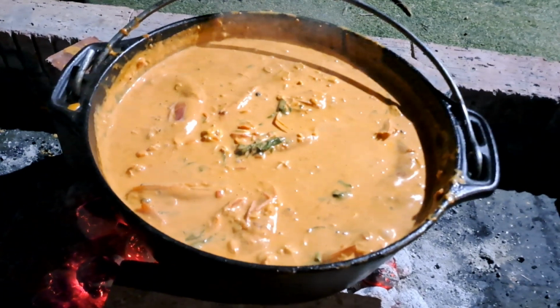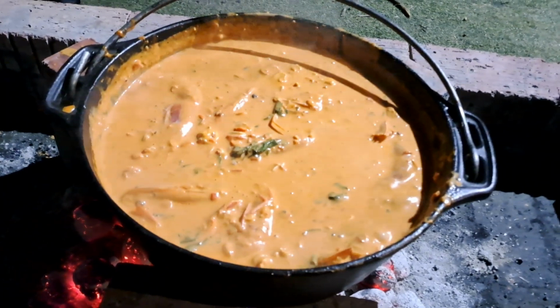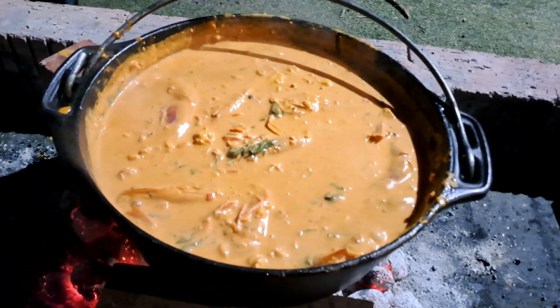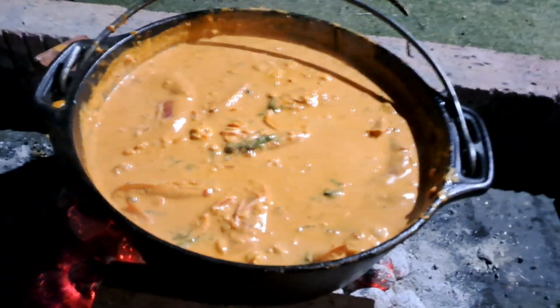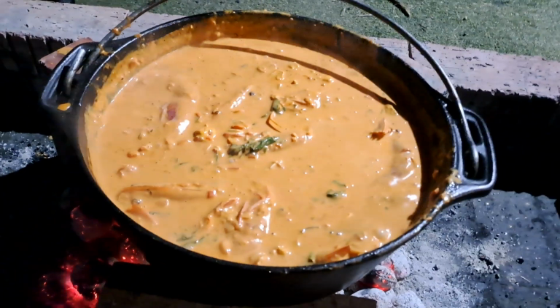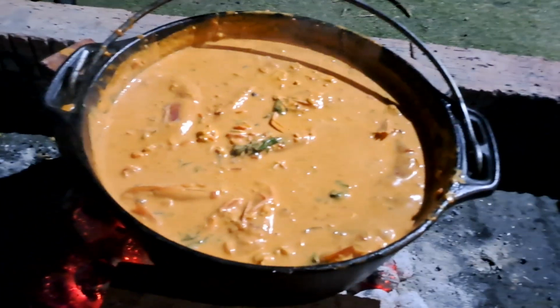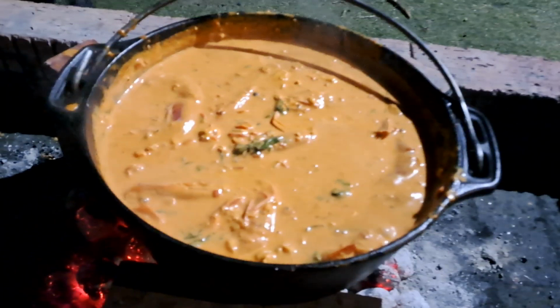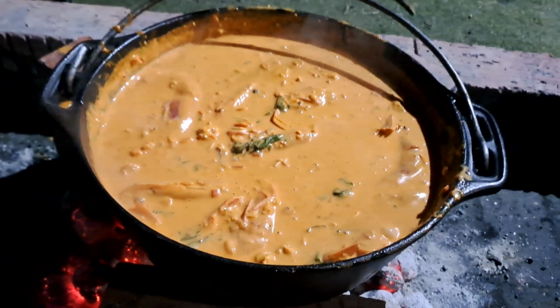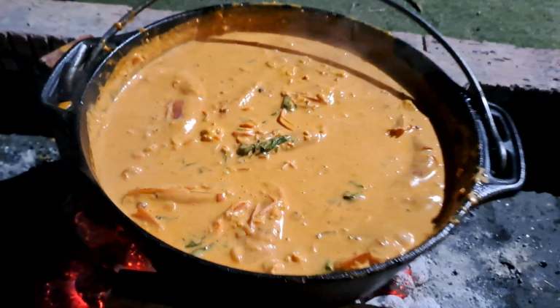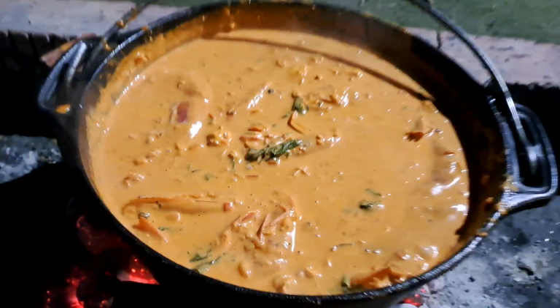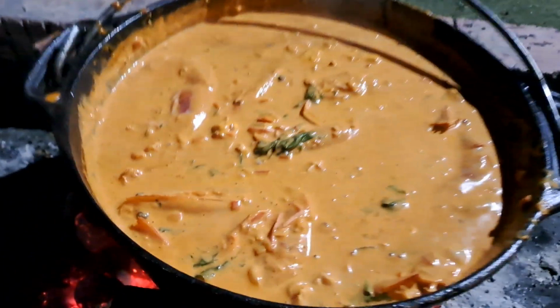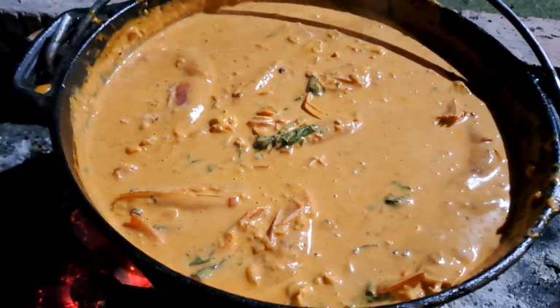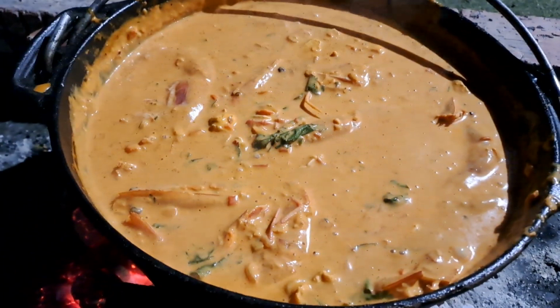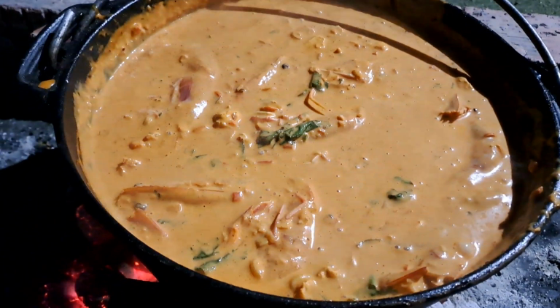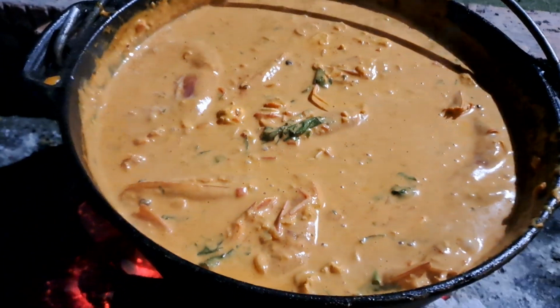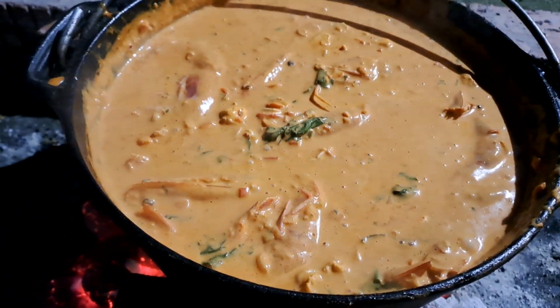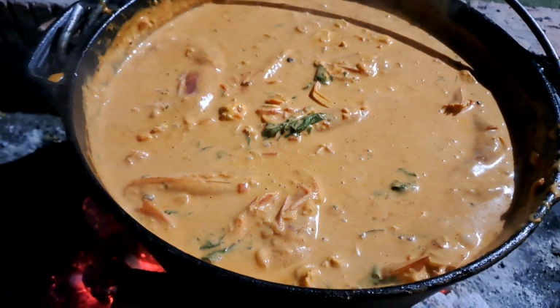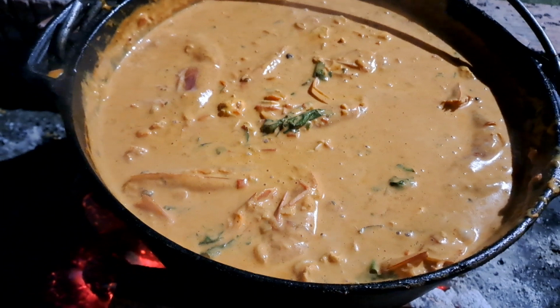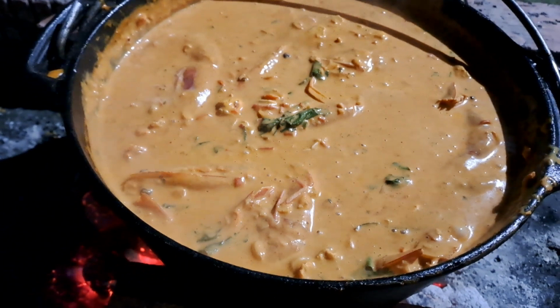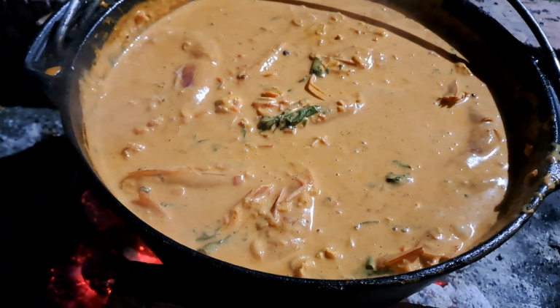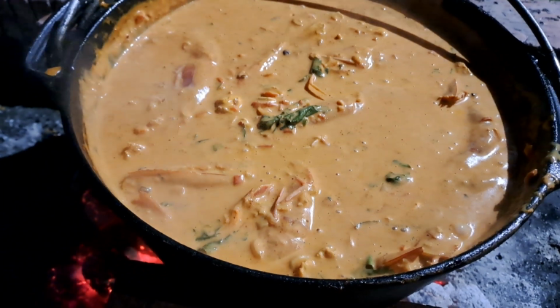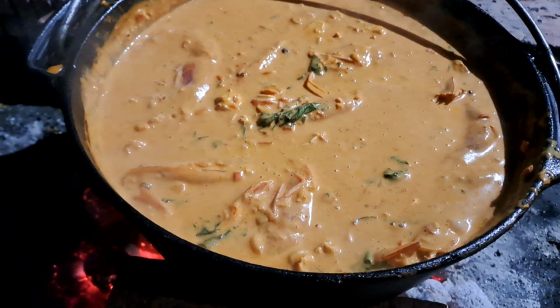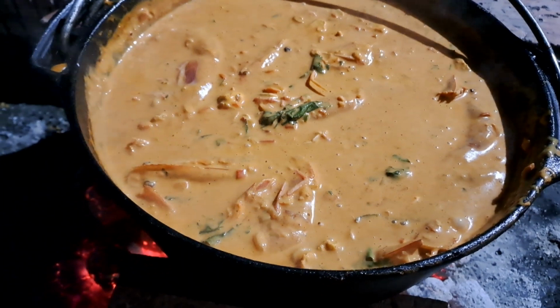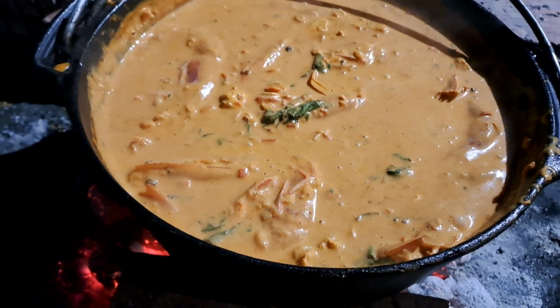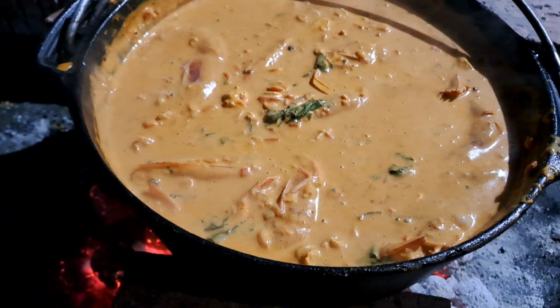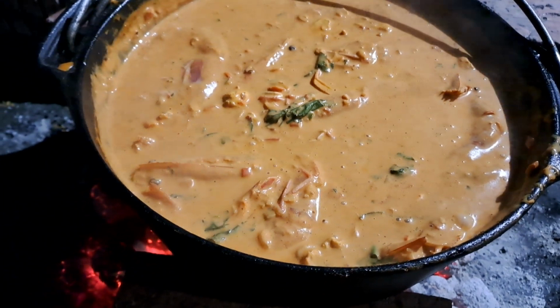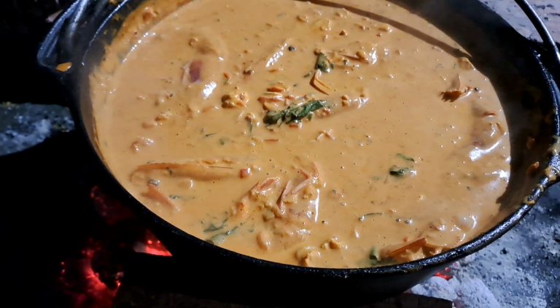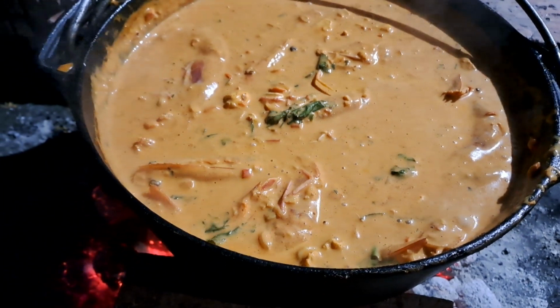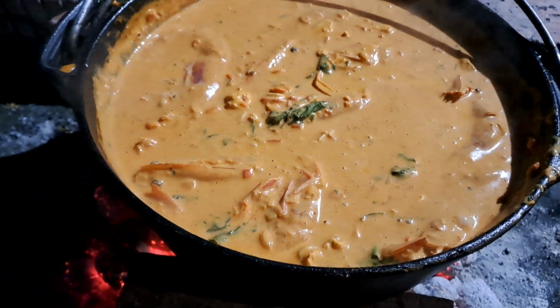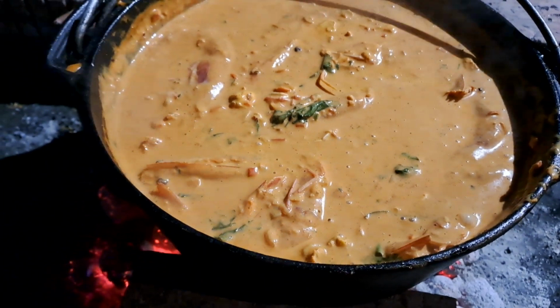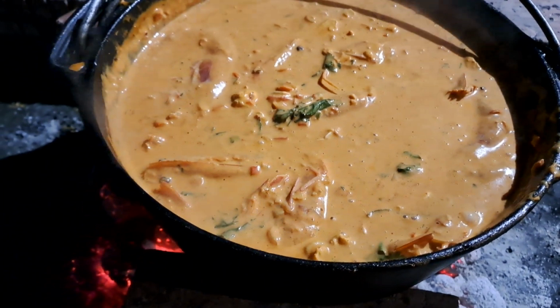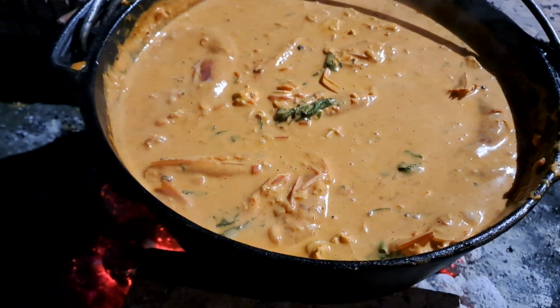Catch you guys on the flip side, hope you like what you're seeing. Oh yeah — peri peri chicken and prawn!